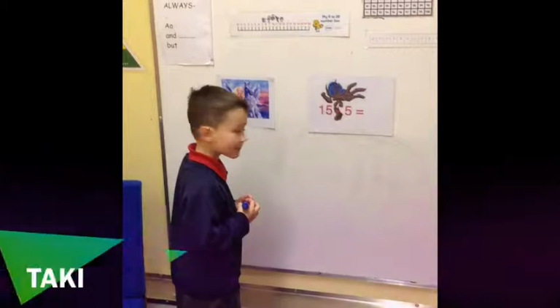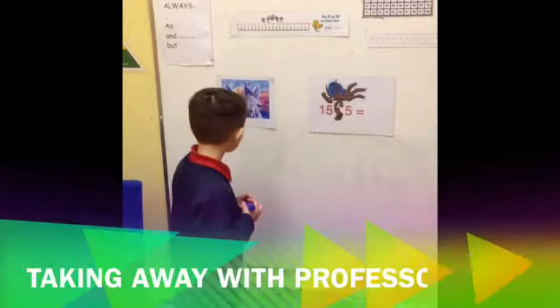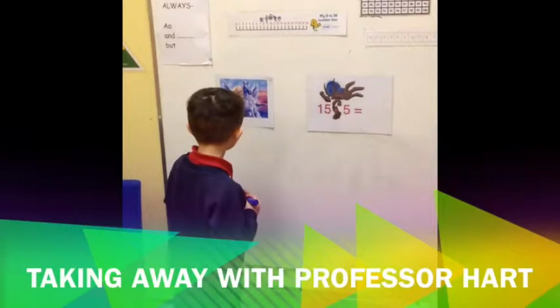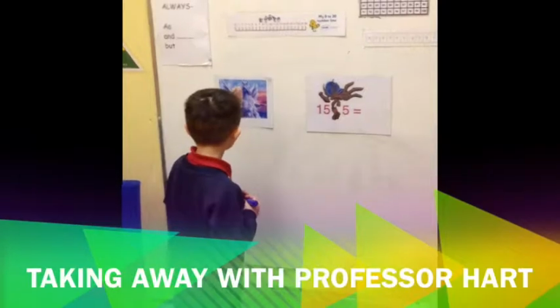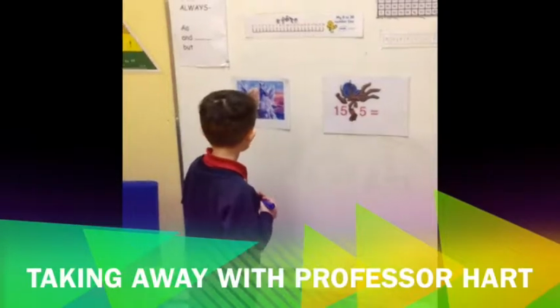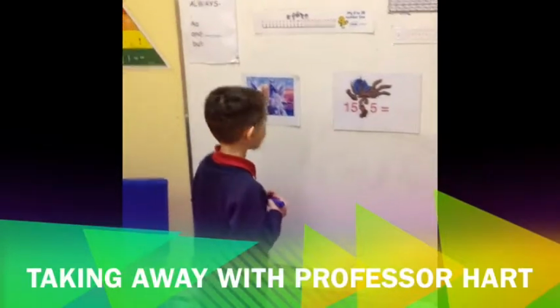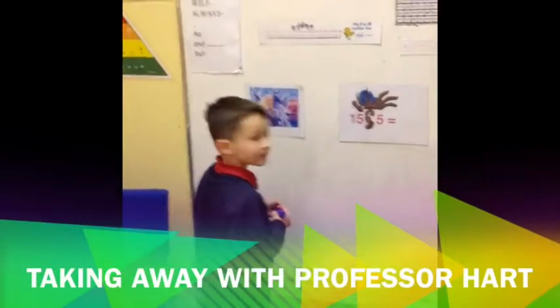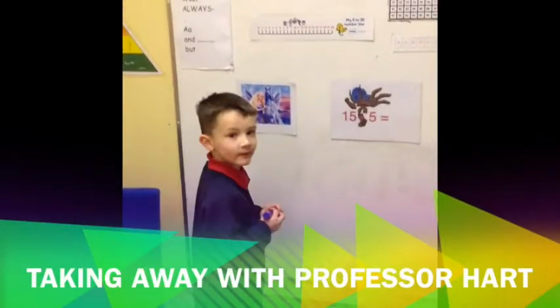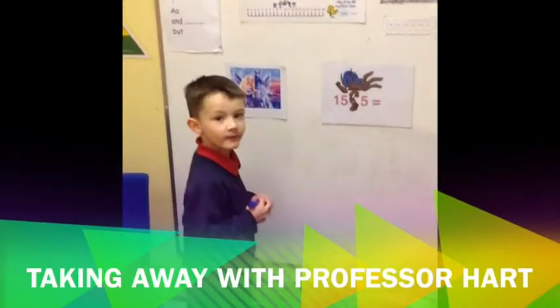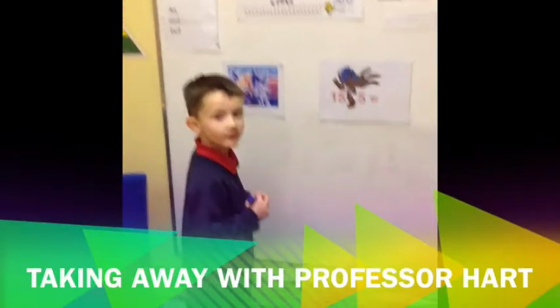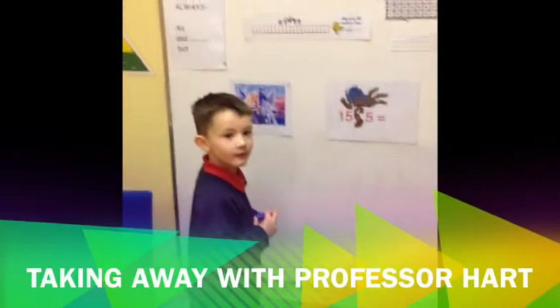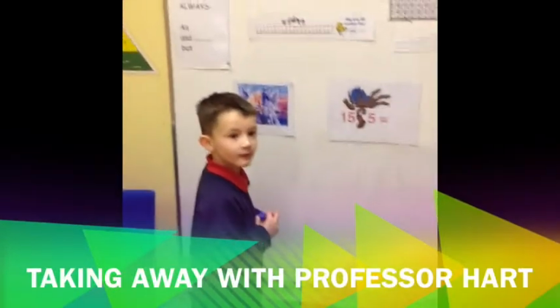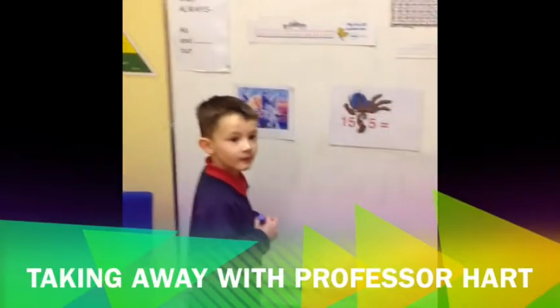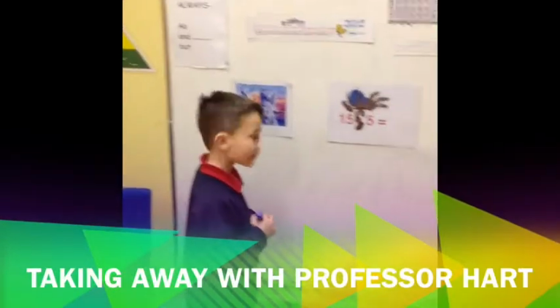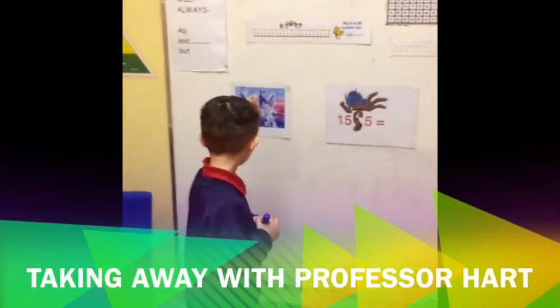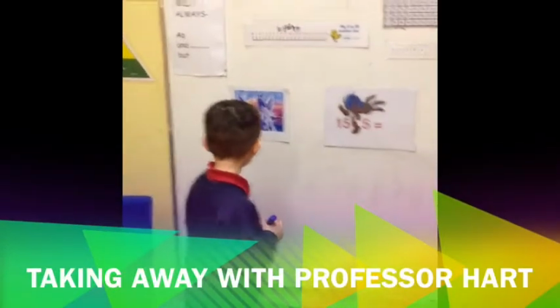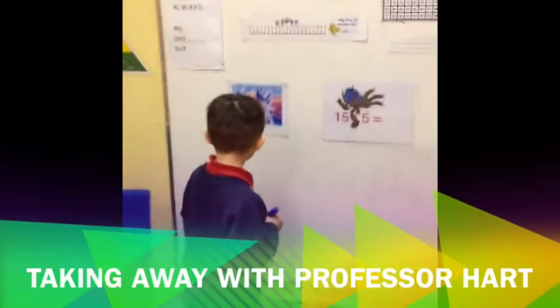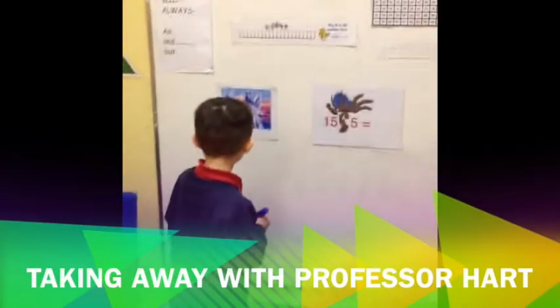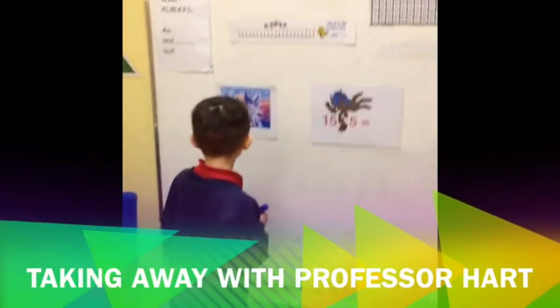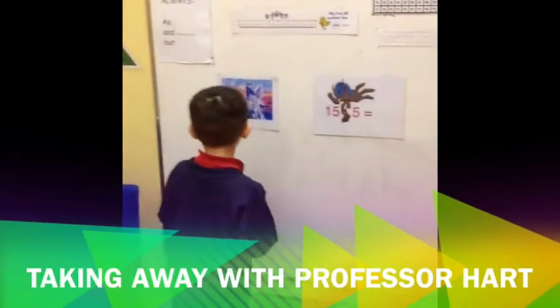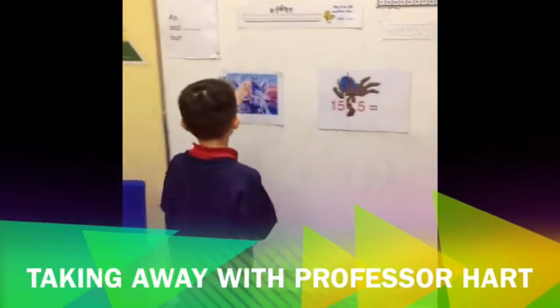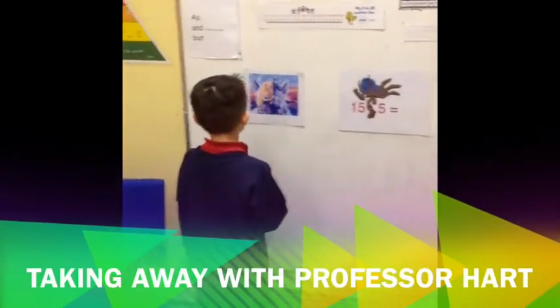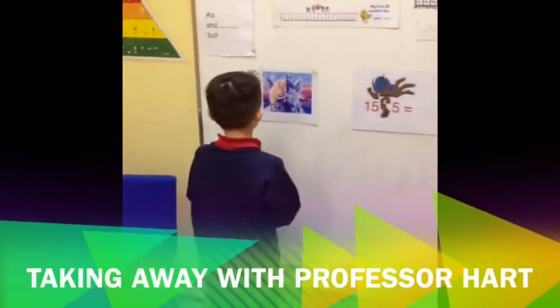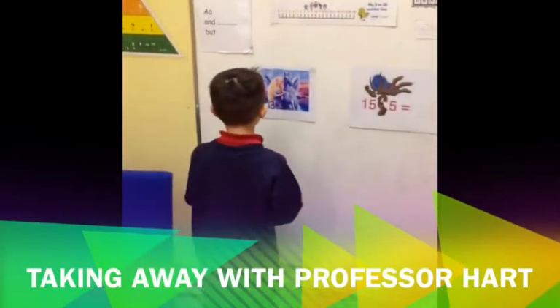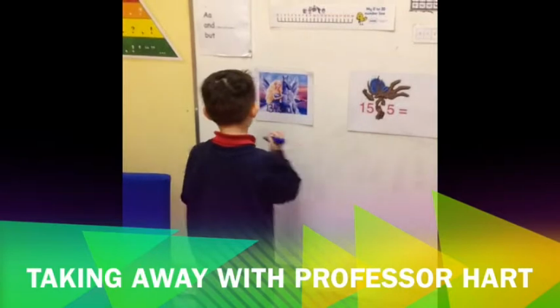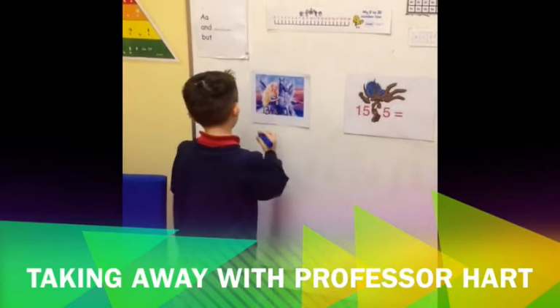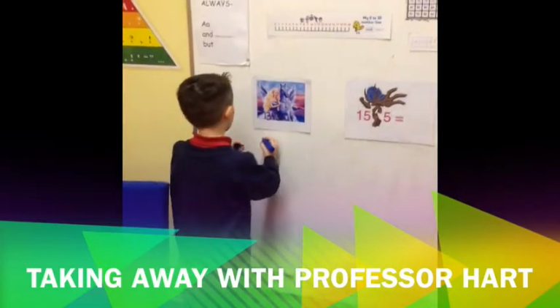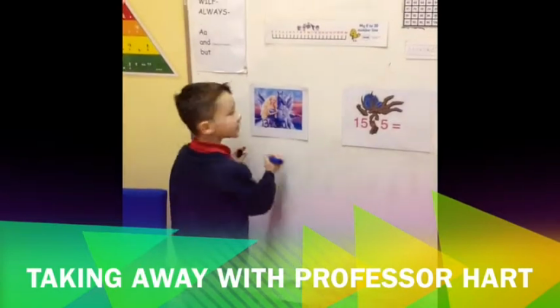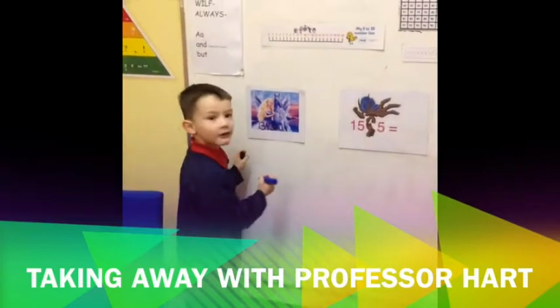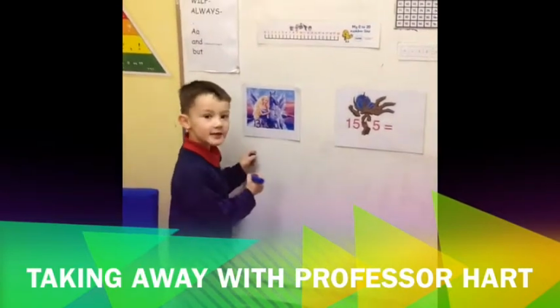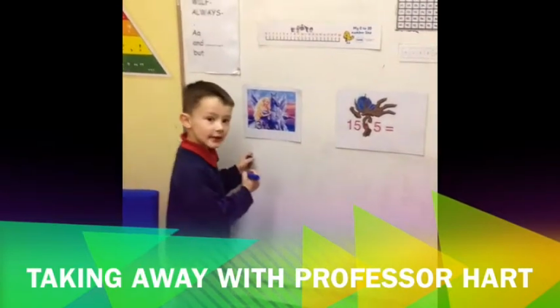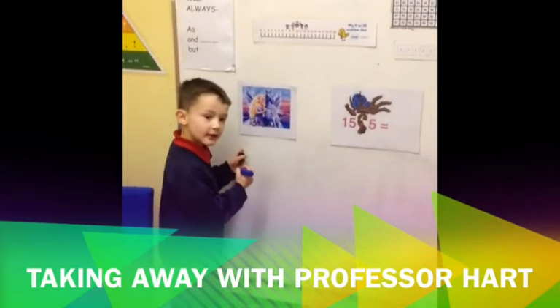We're going to maths with Professor Hart. What do we do first, Professor Hart? We write it.